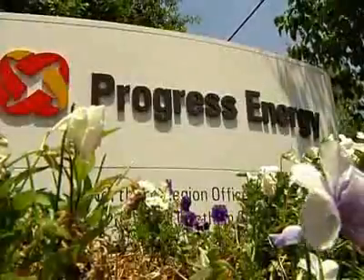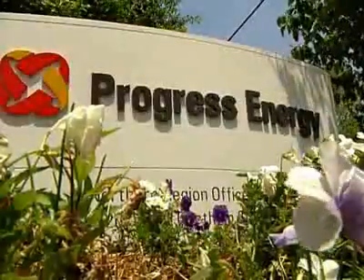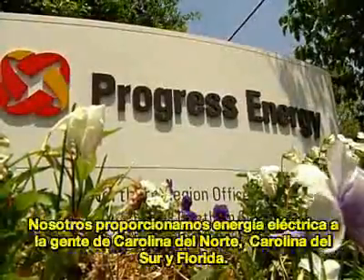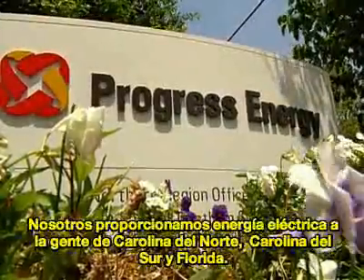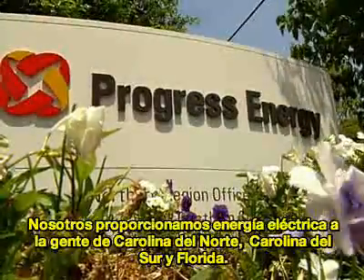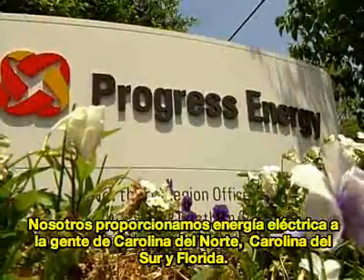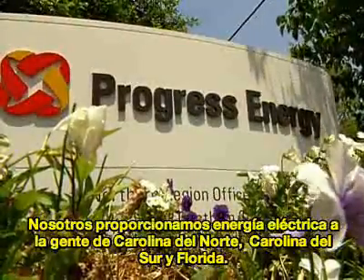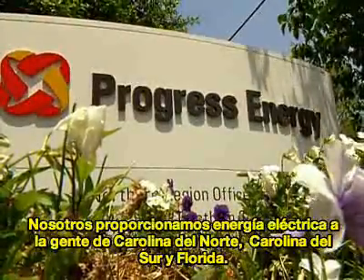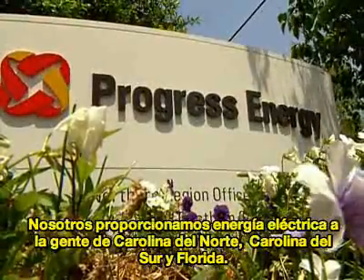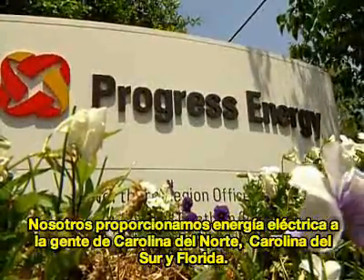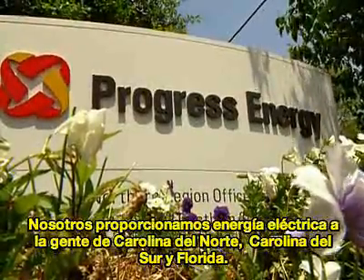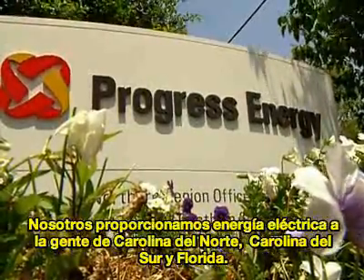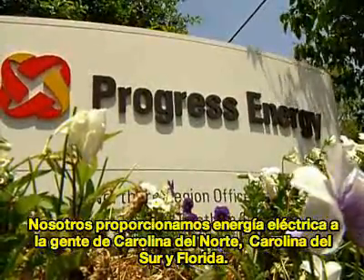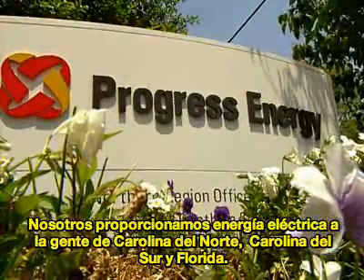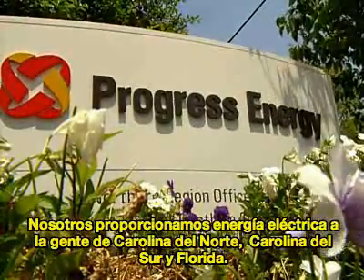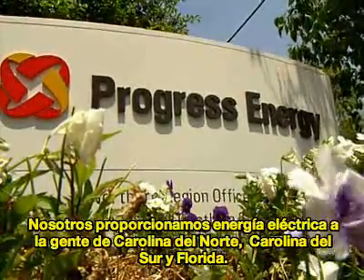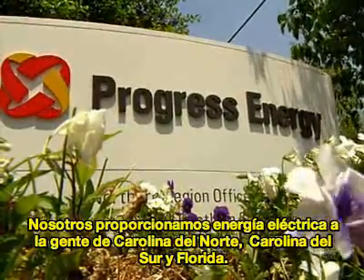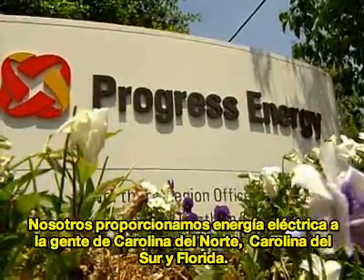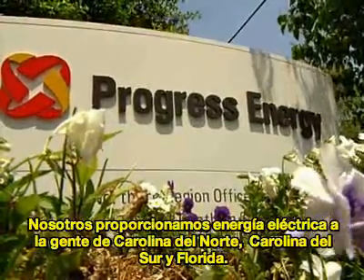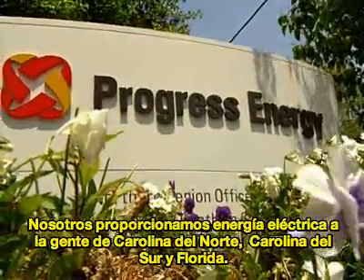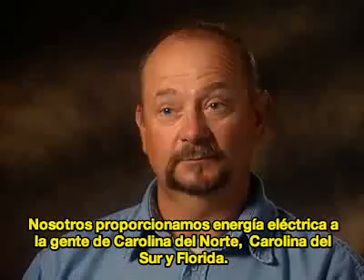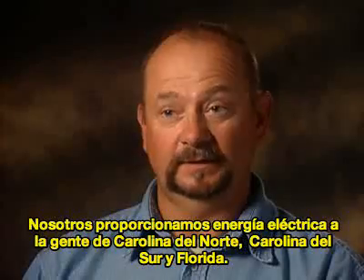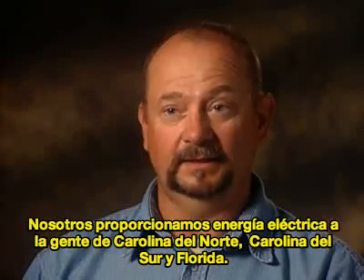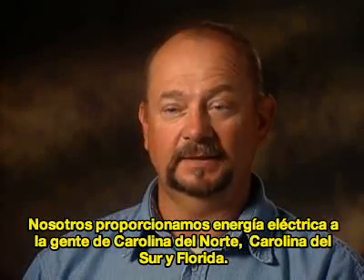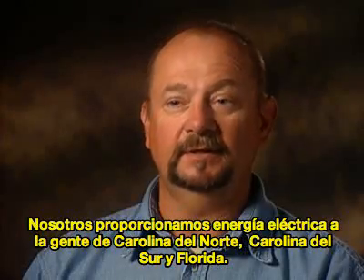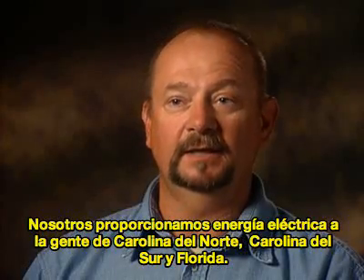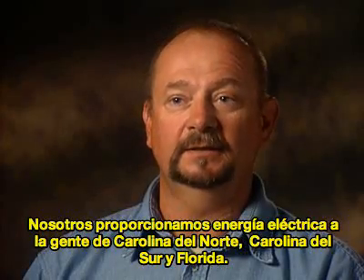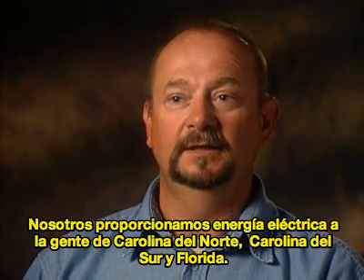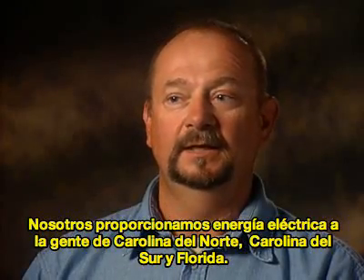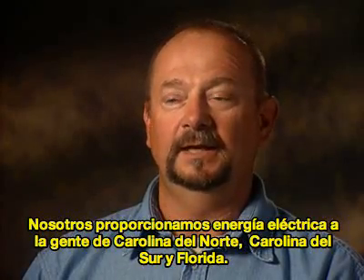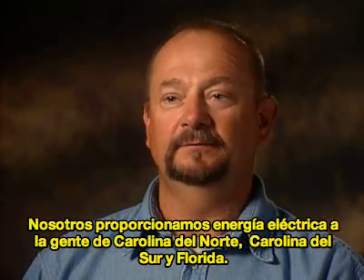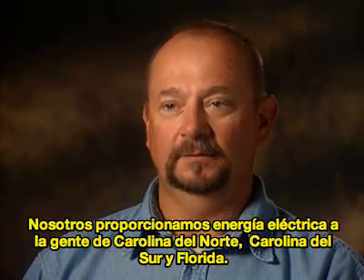We provide power to people in the Carolinas — North Carolina, South Carolina, and Florida.